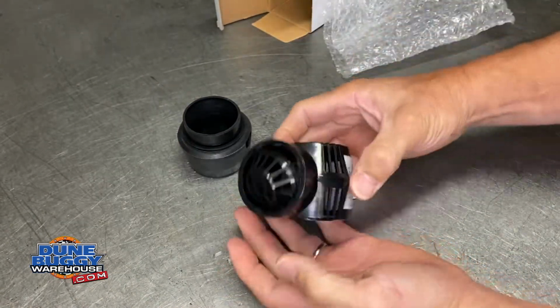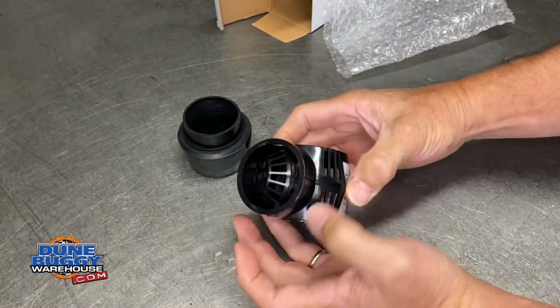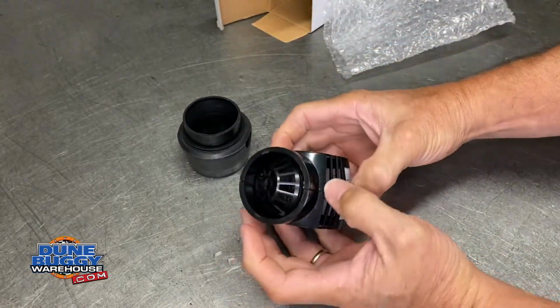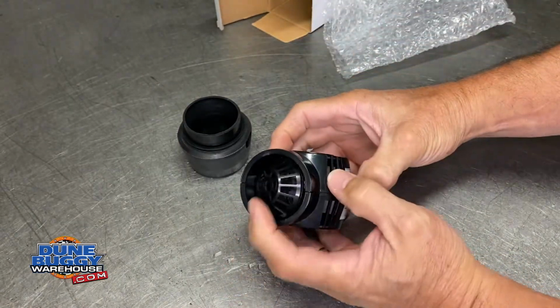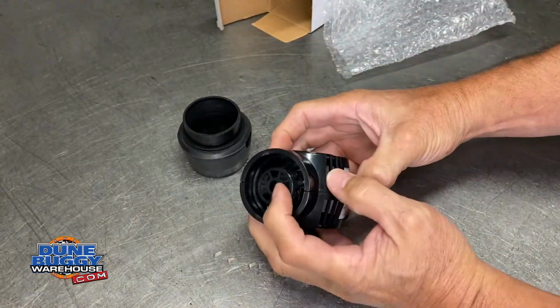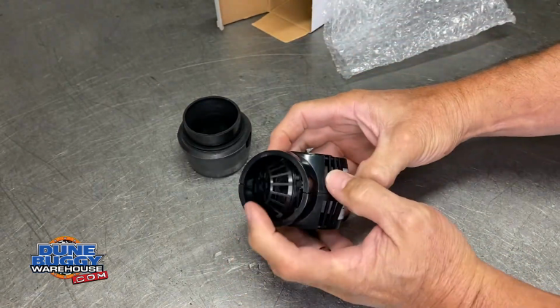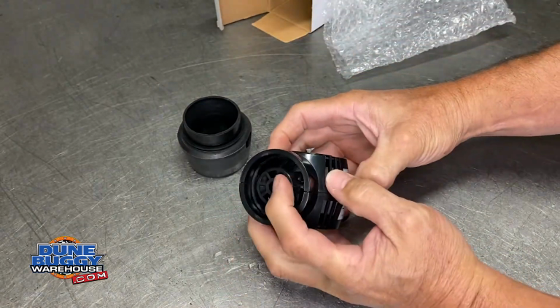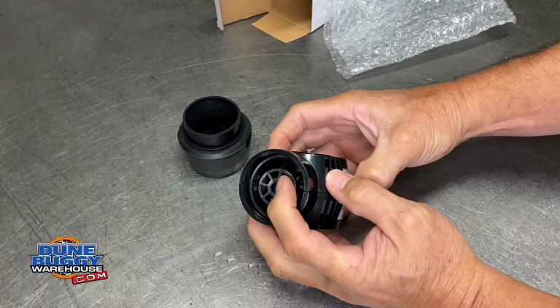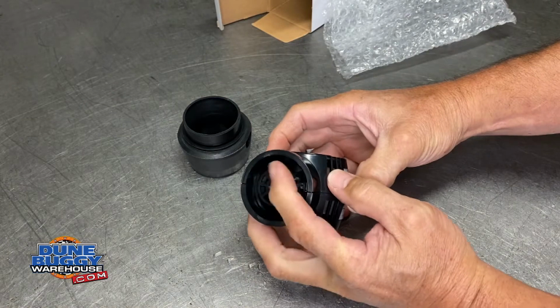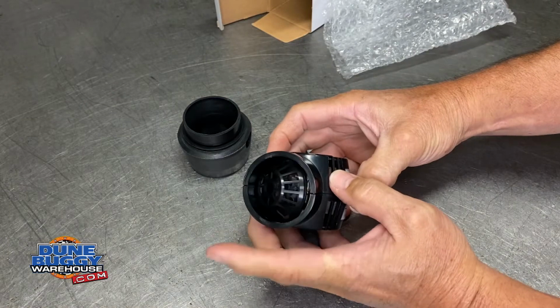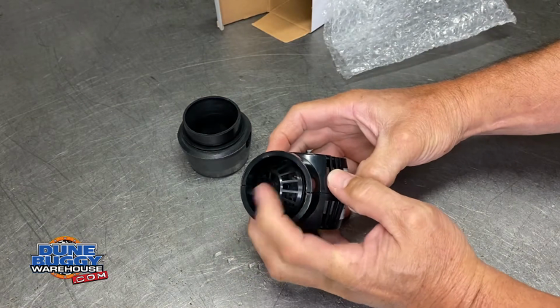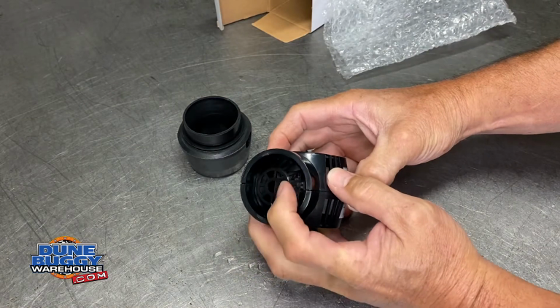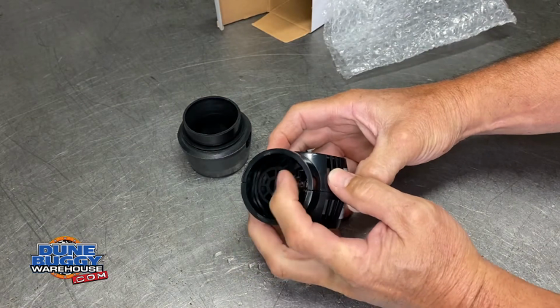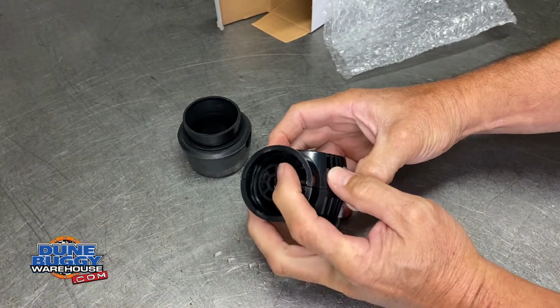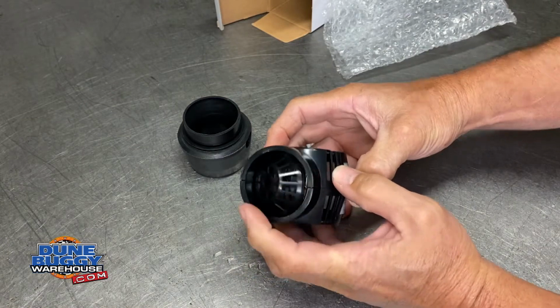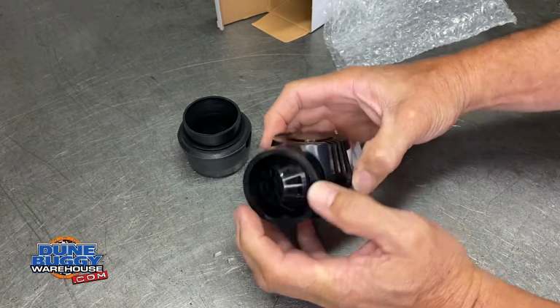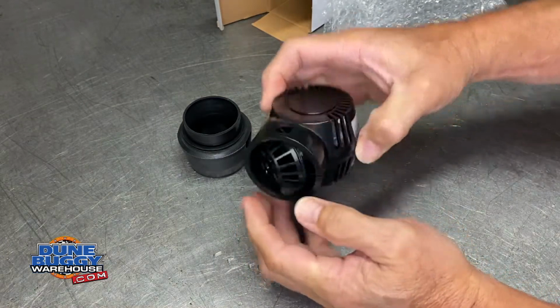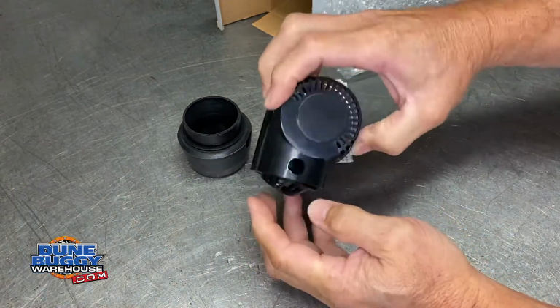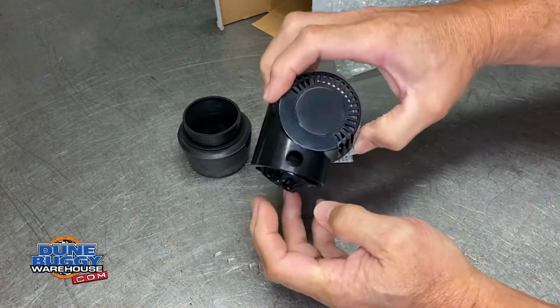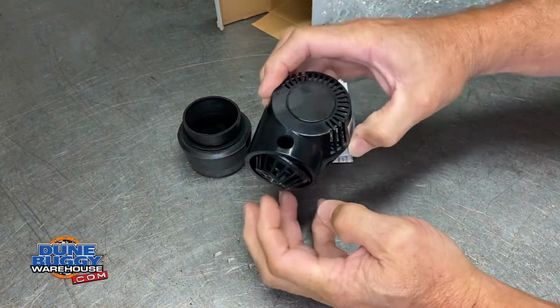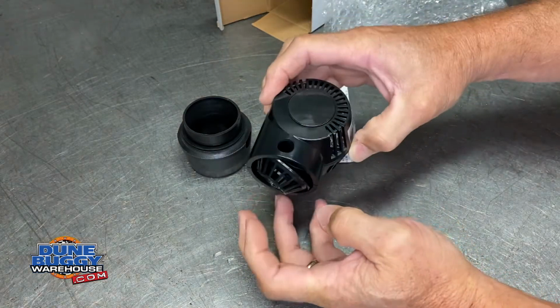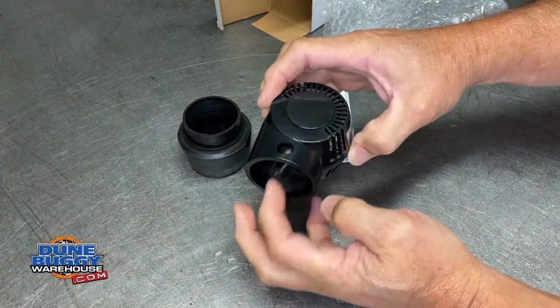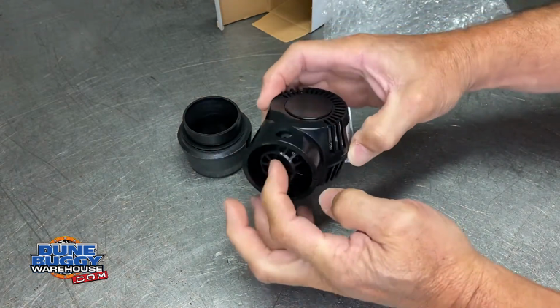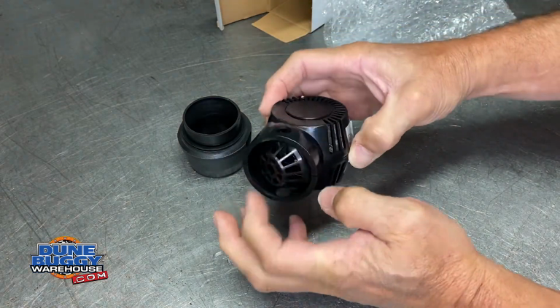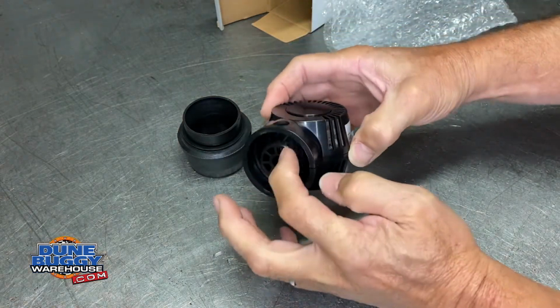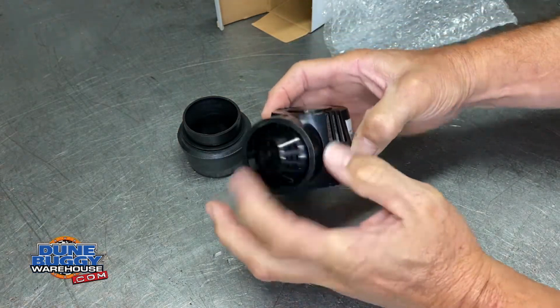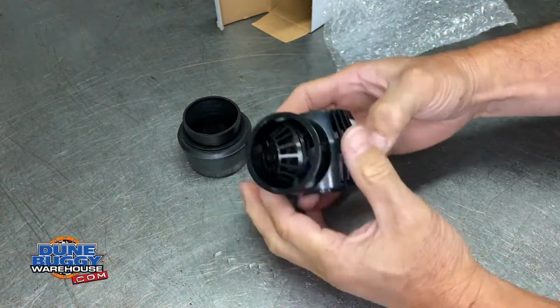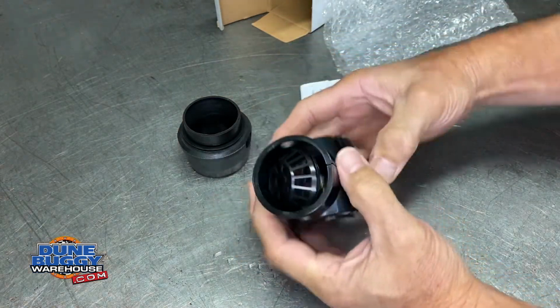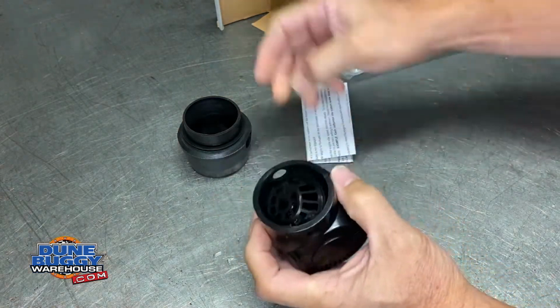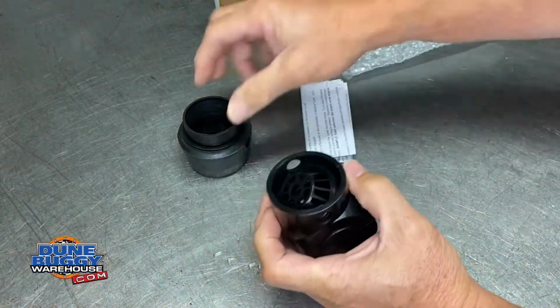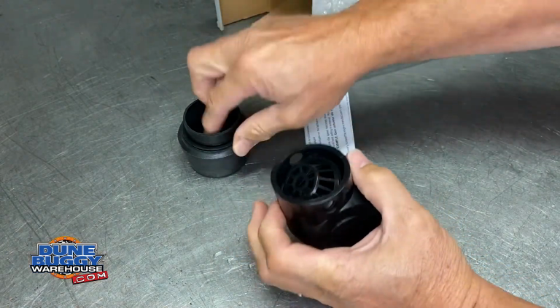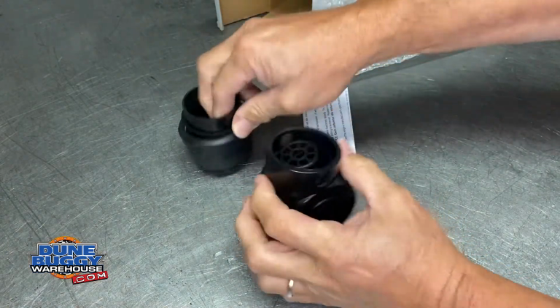There is a safety cage in there — make sure it's in. If for some reason it's out, just pop it right back in.